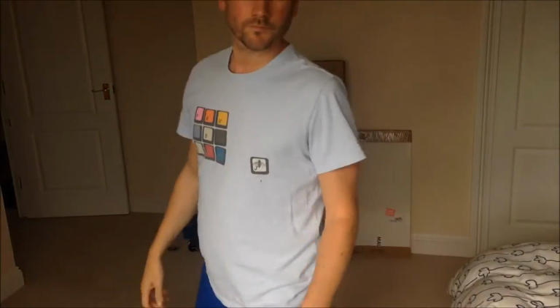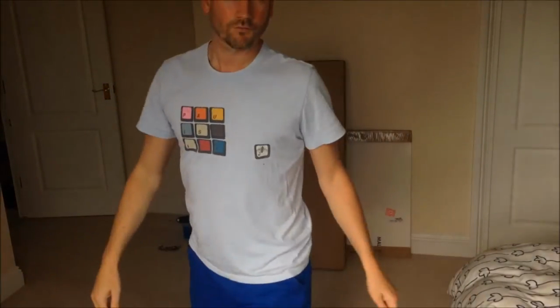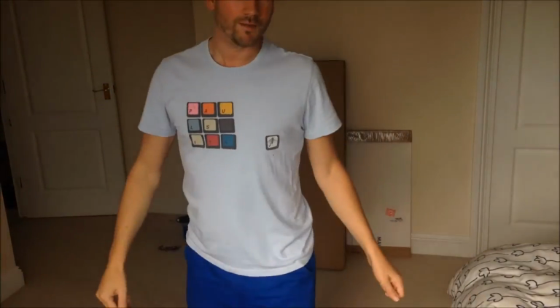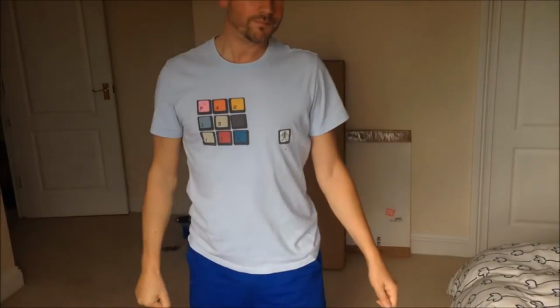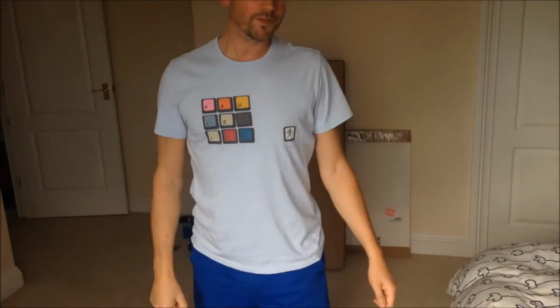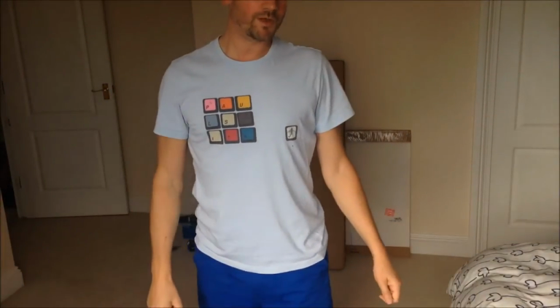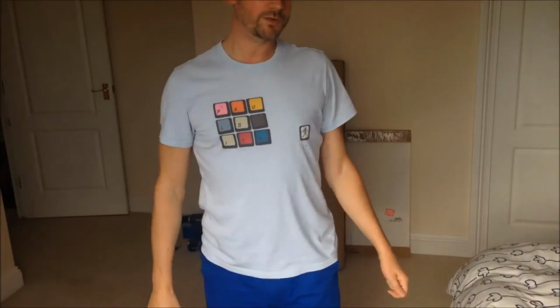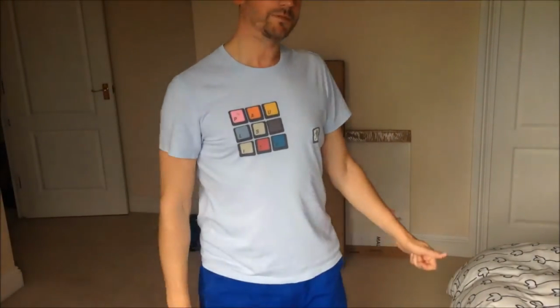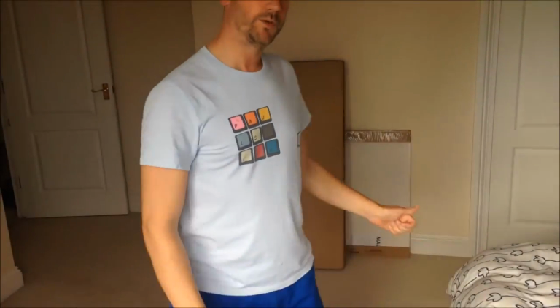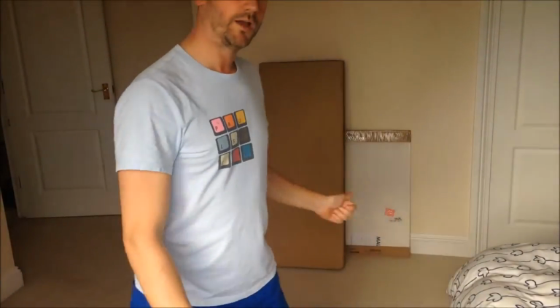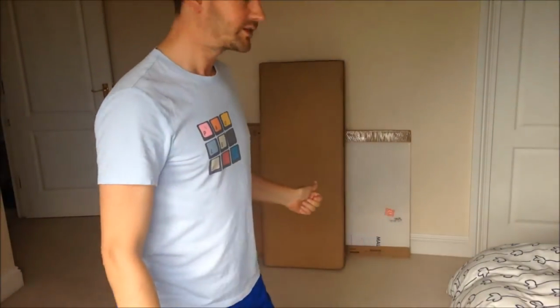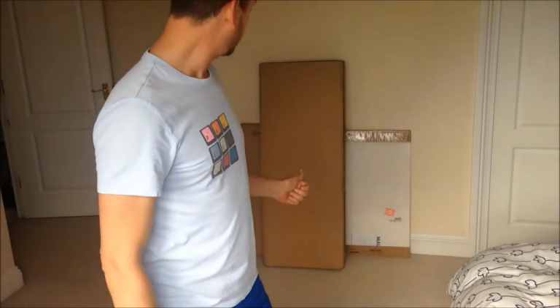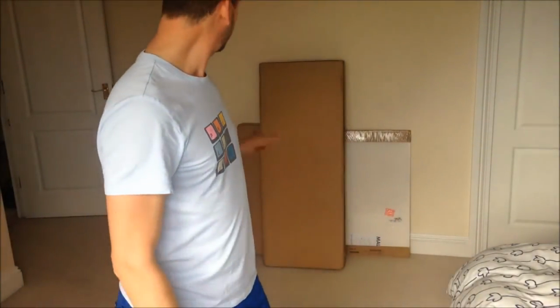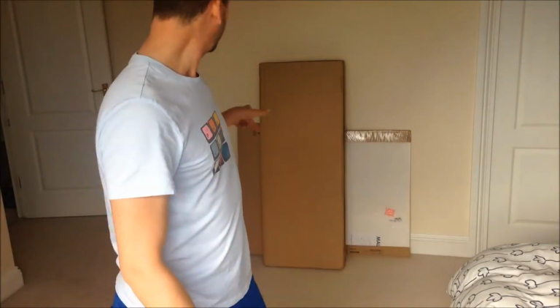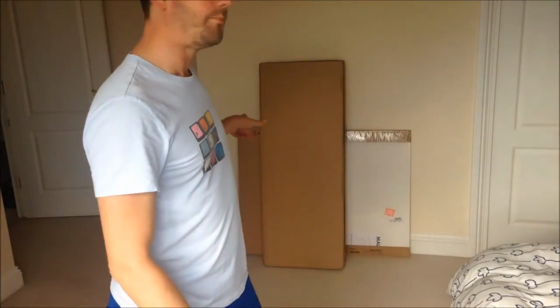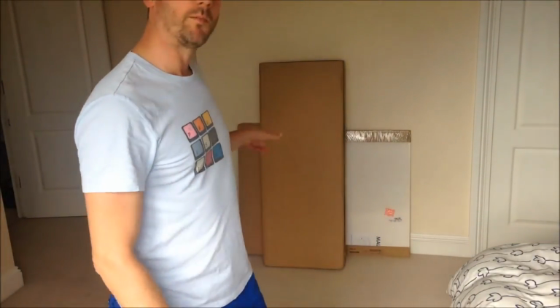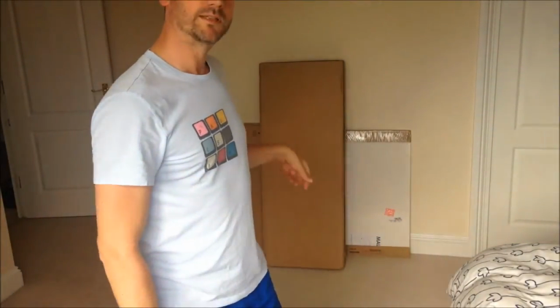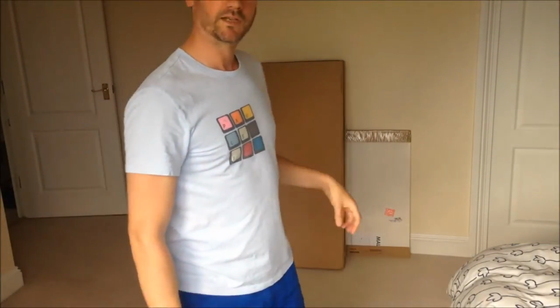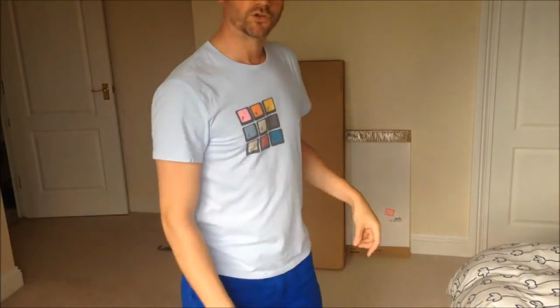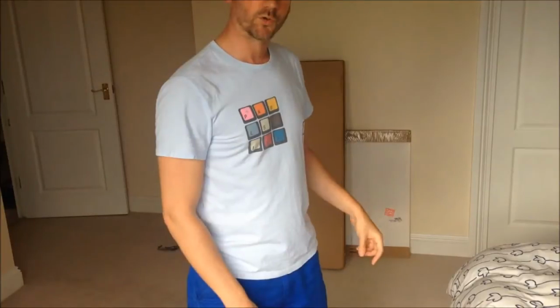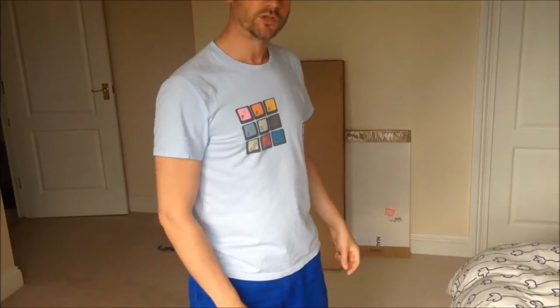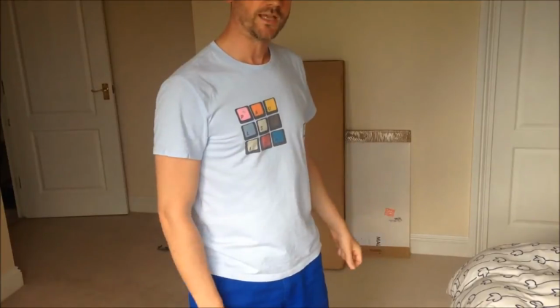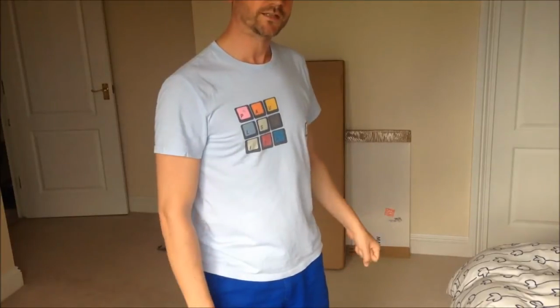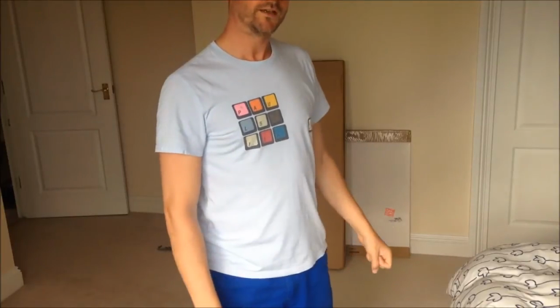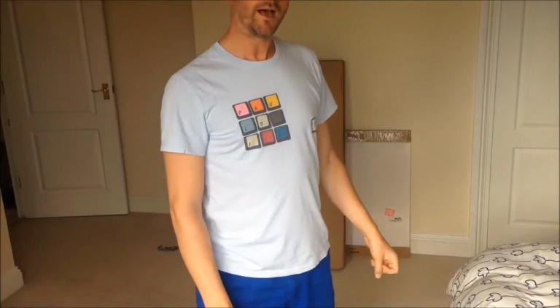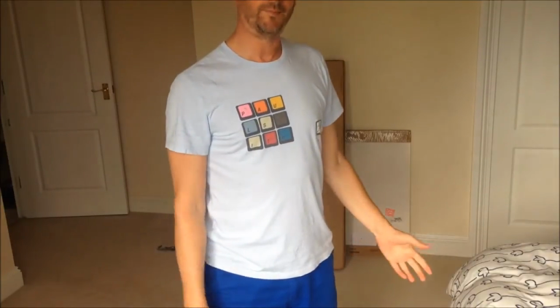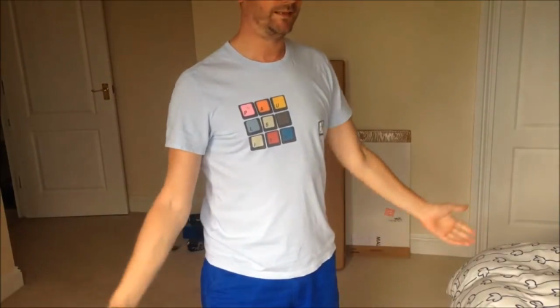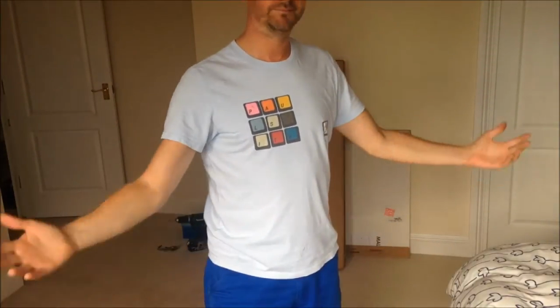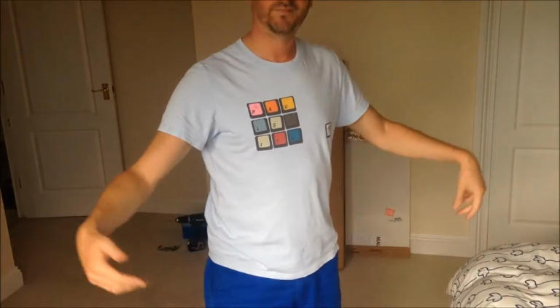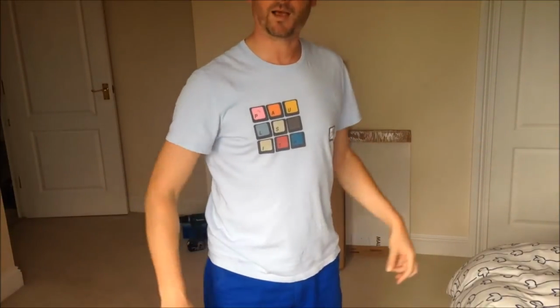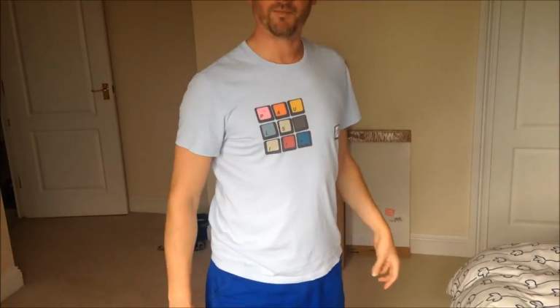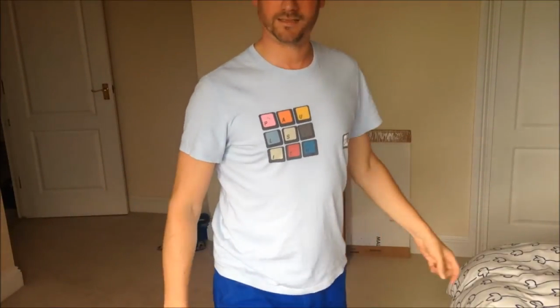Right, I'm going to attempt to install the Marm six drawer chest in a couple of minutes.